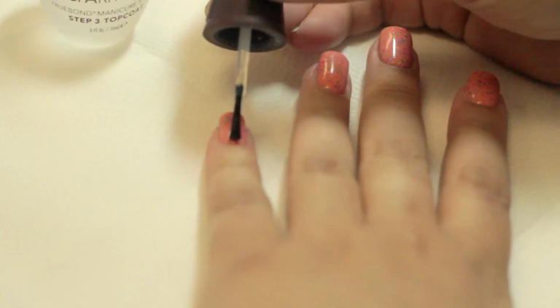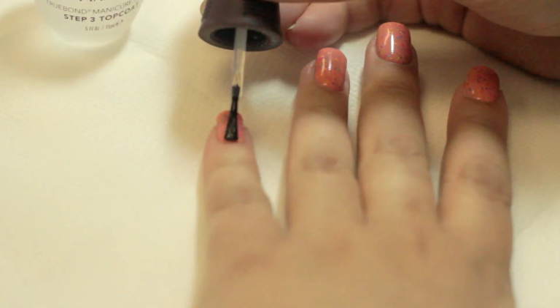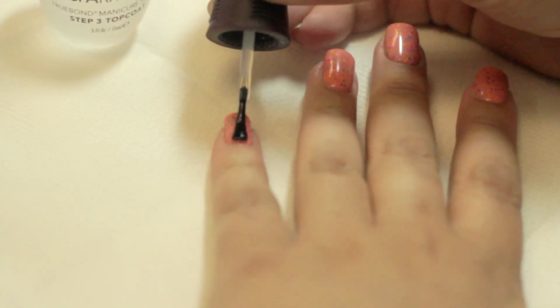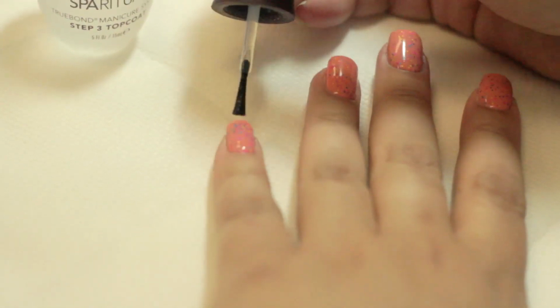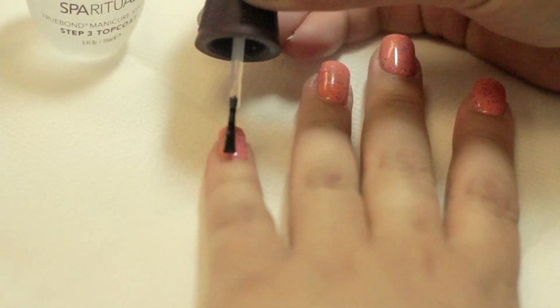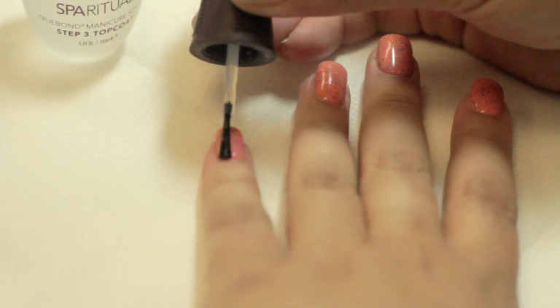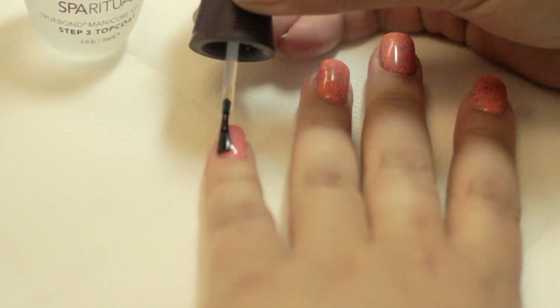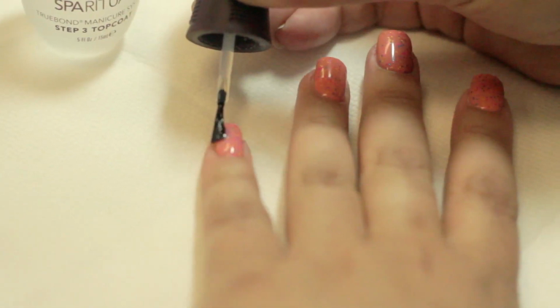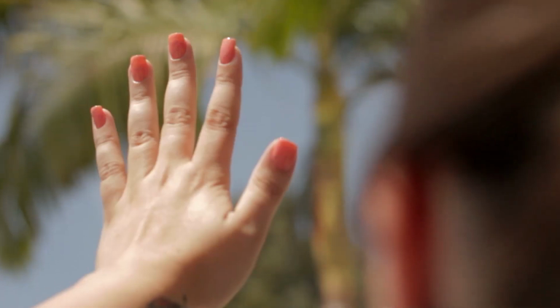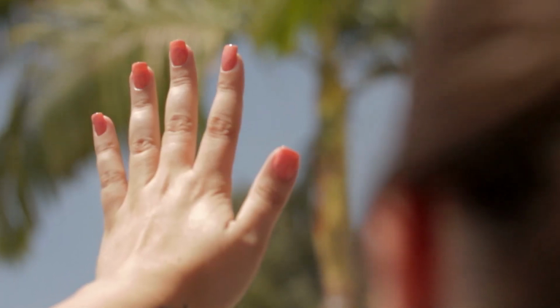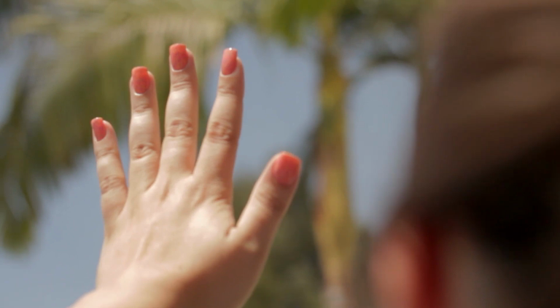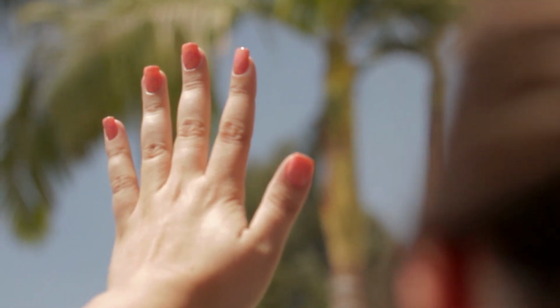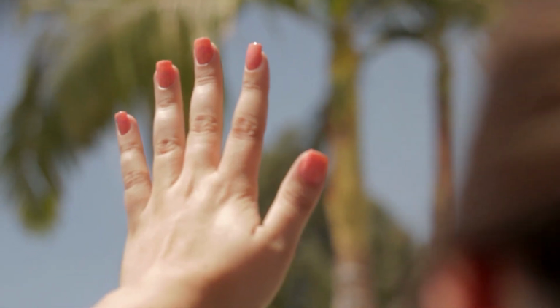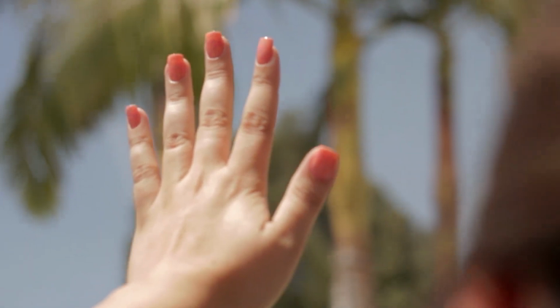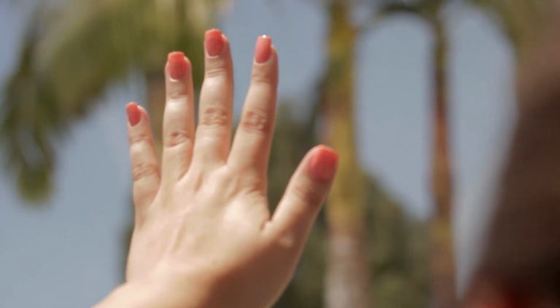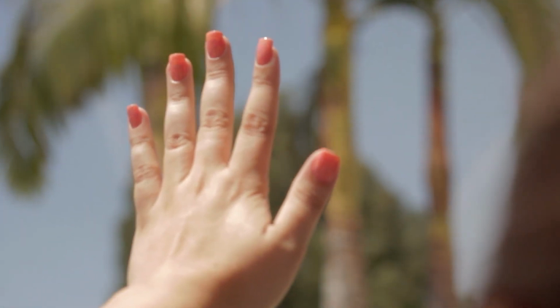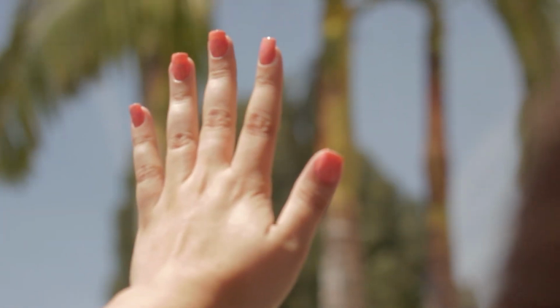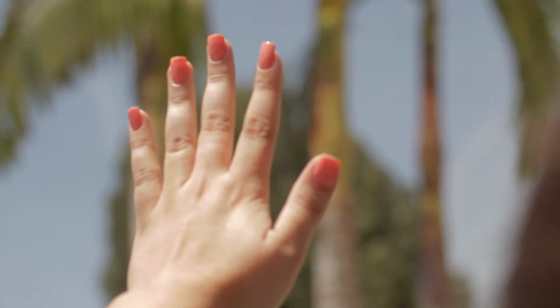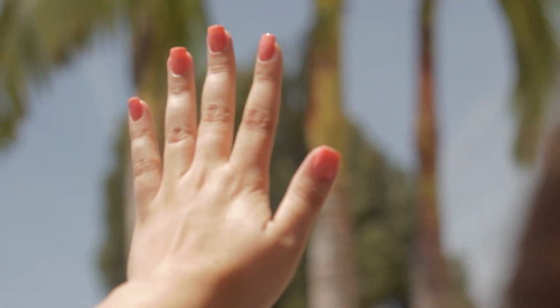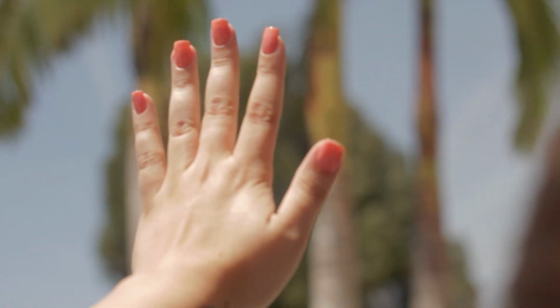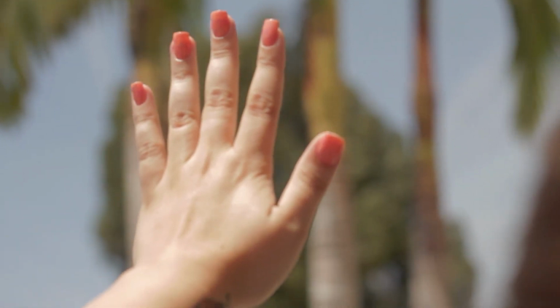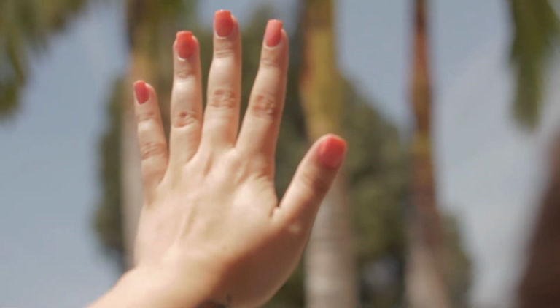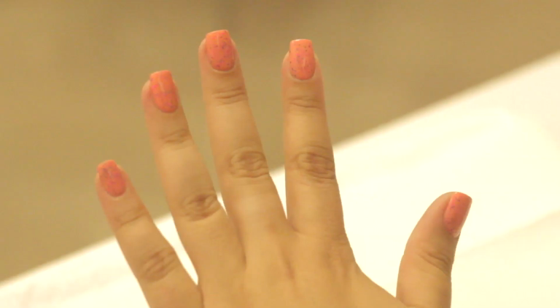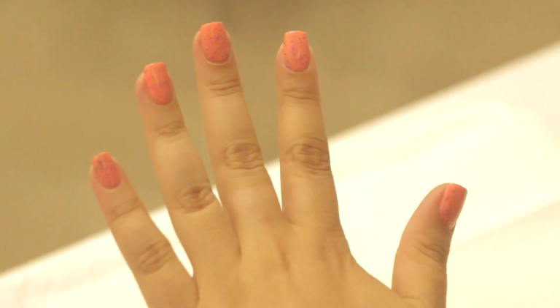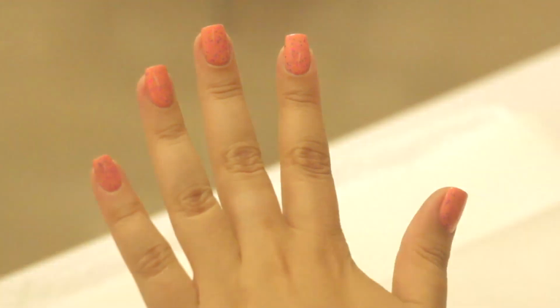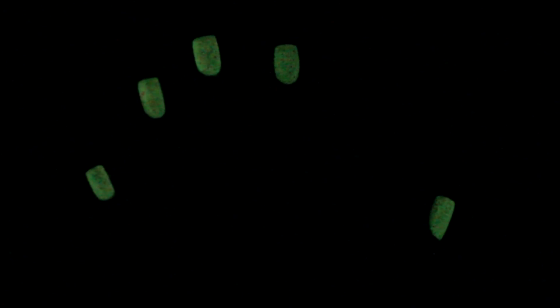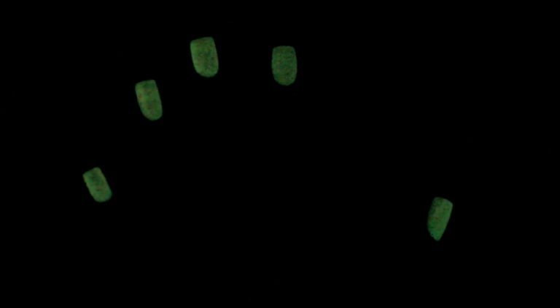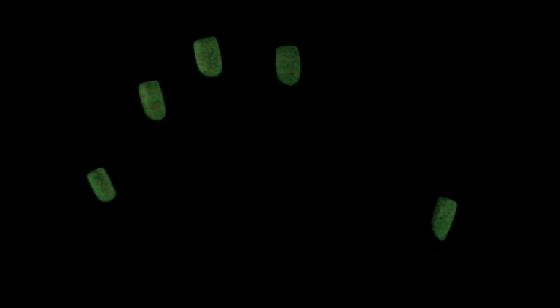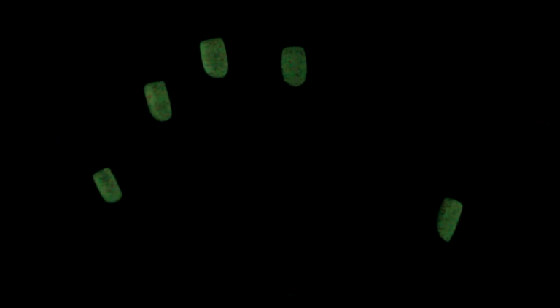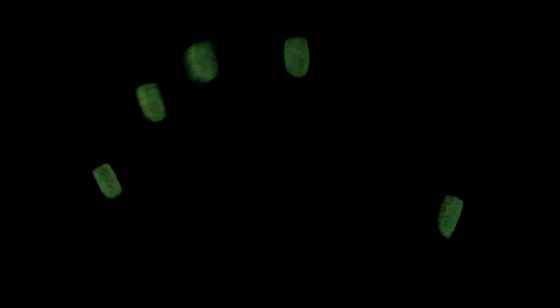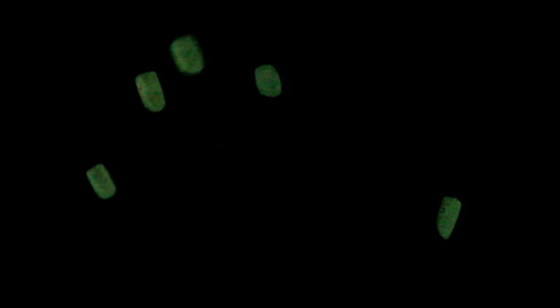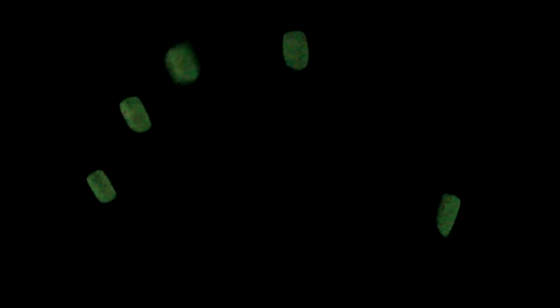To charge up the effect, expose the nails to UV light by stepping outside. Turn off the lights and watch it glow.